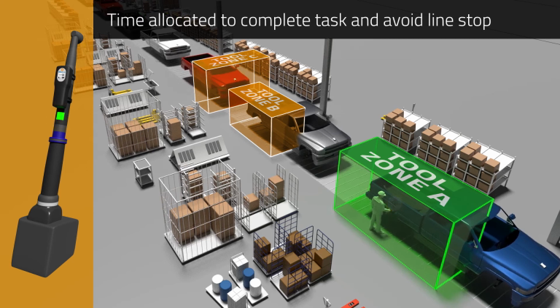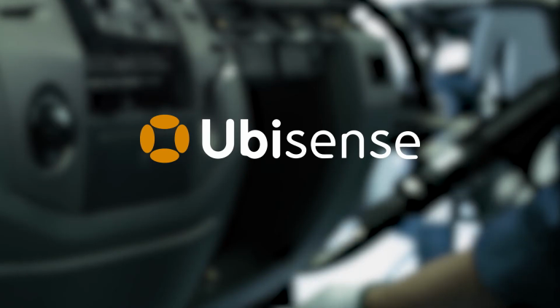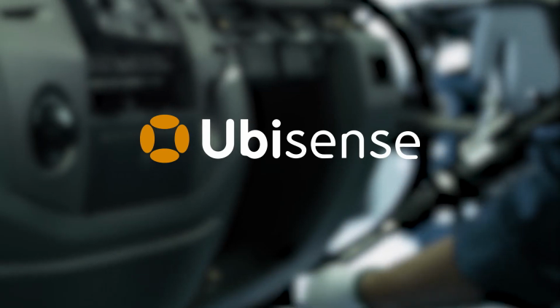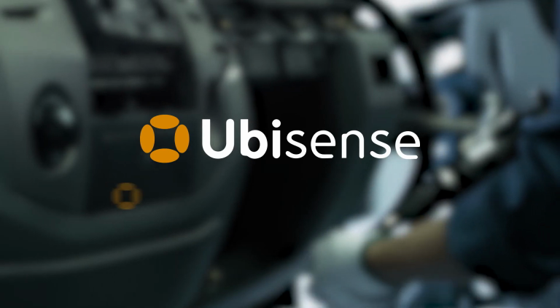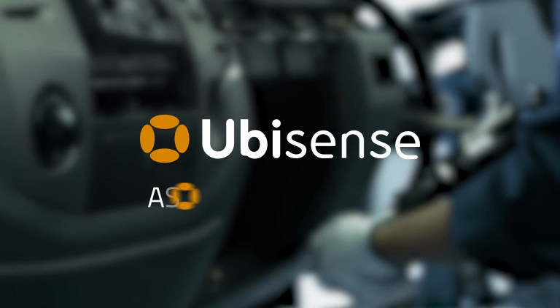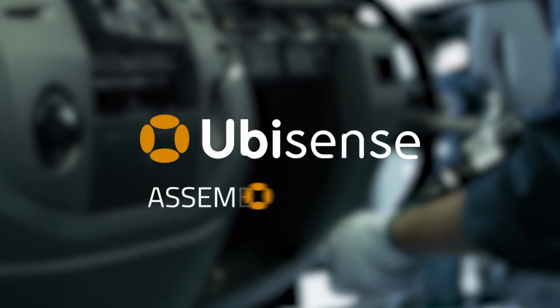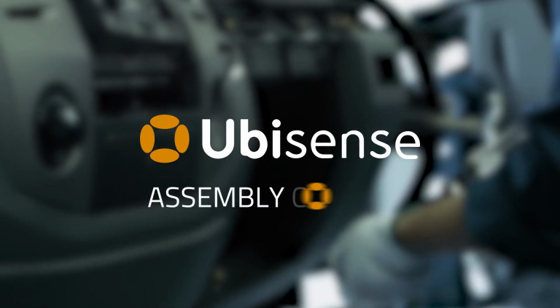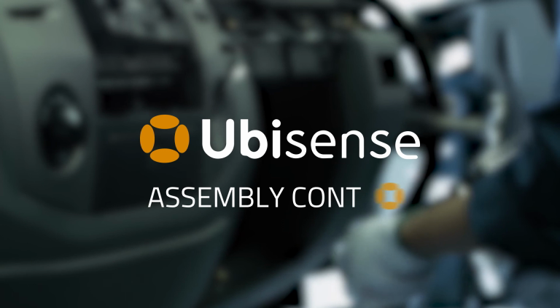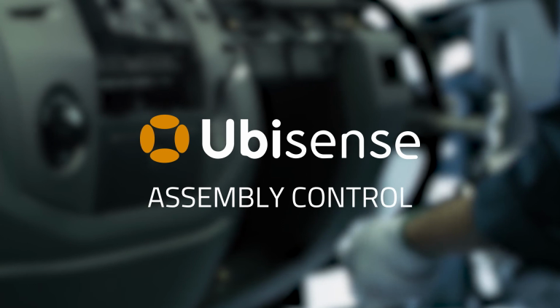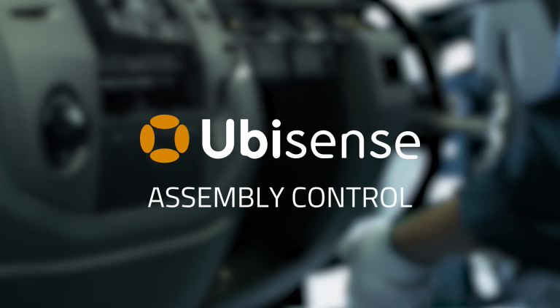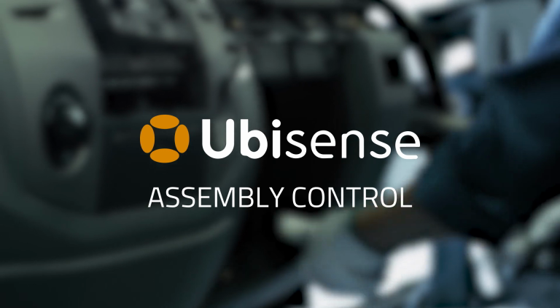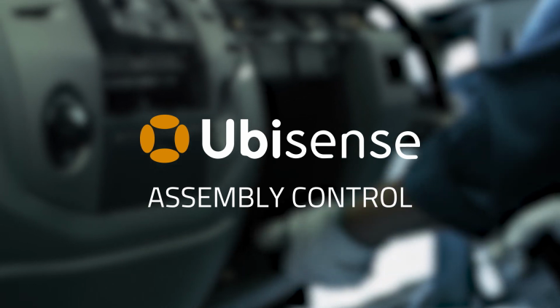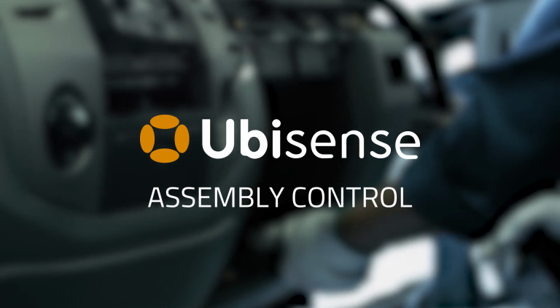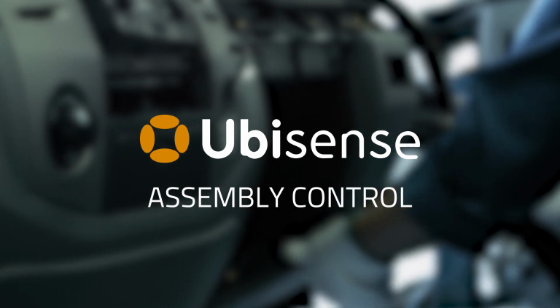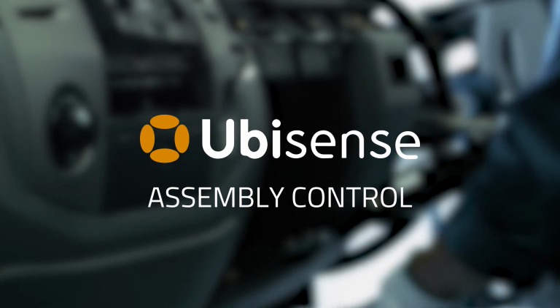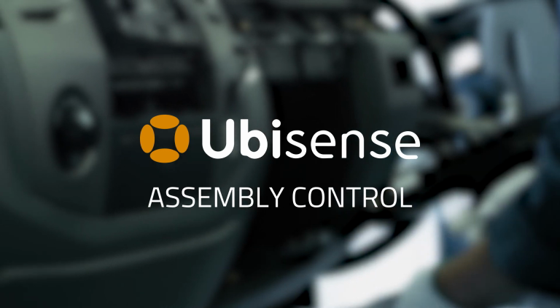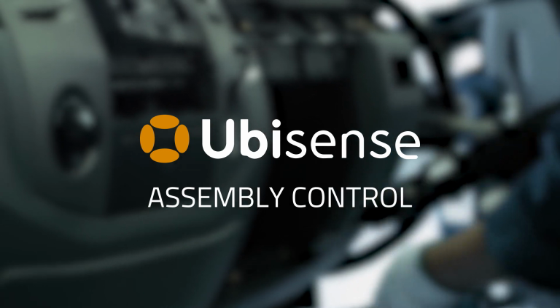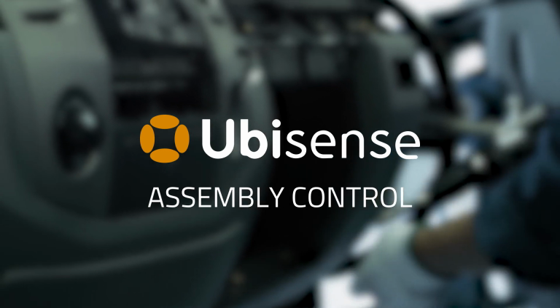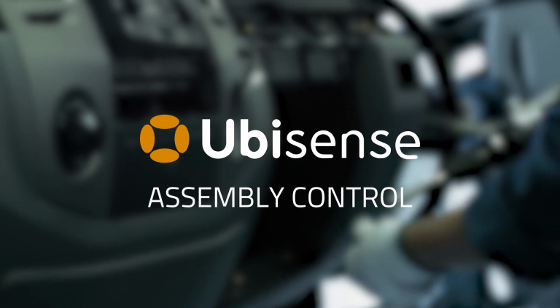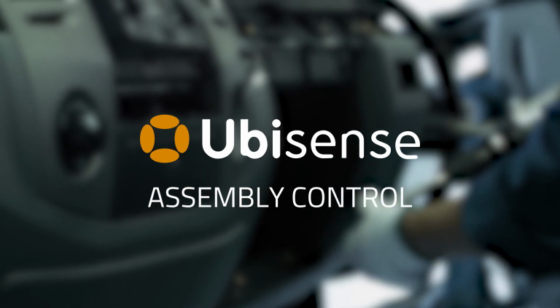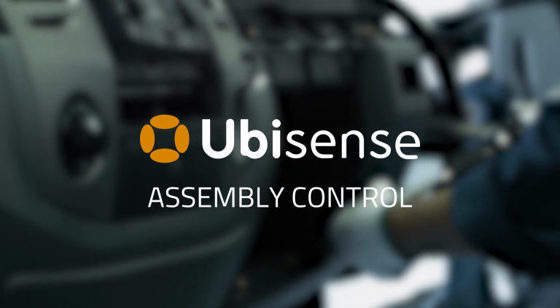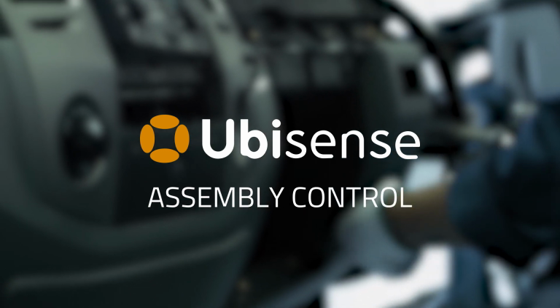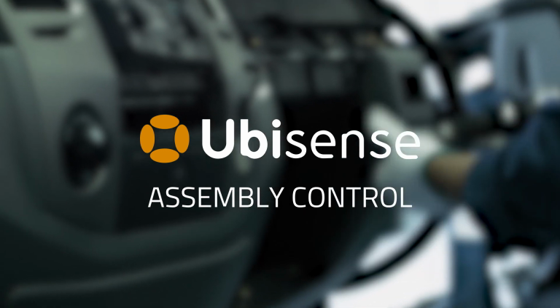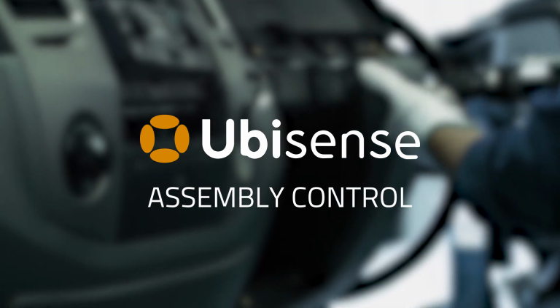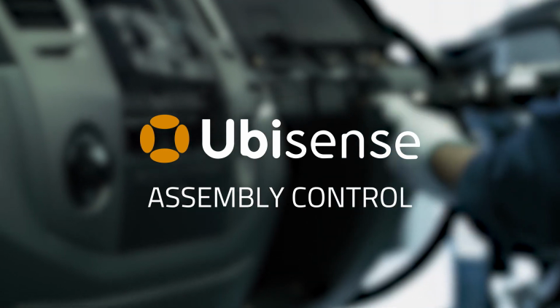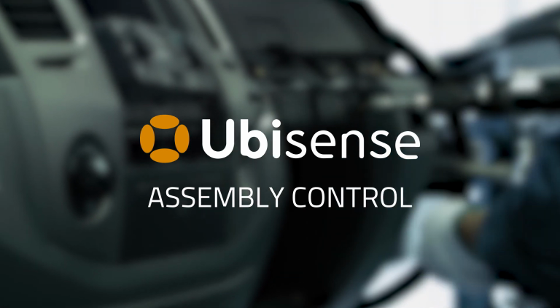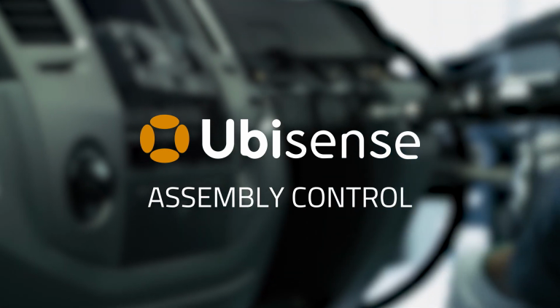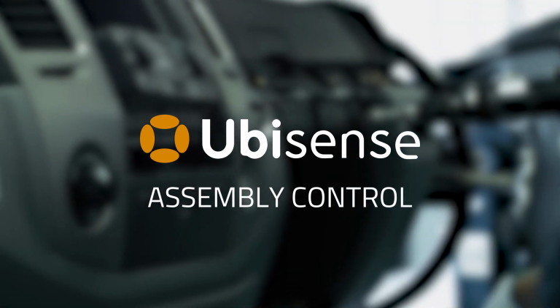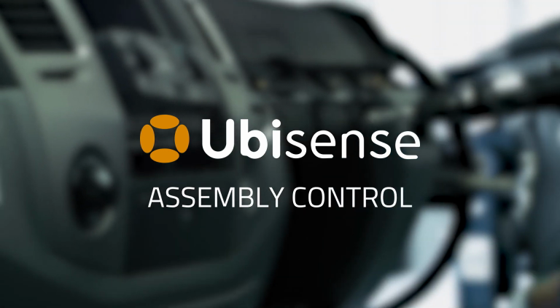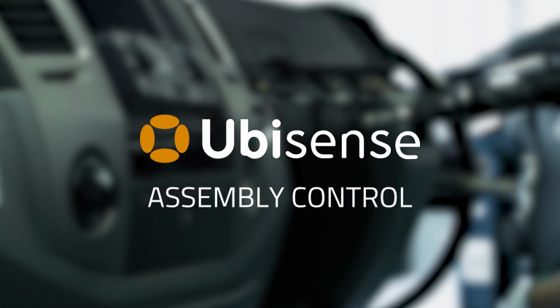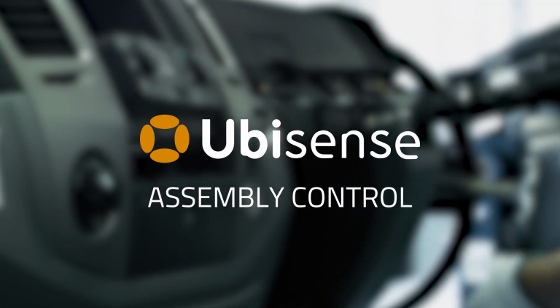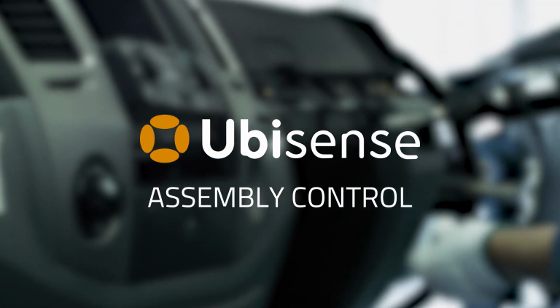Assembly control from UbiSense, adding flexibility and control.